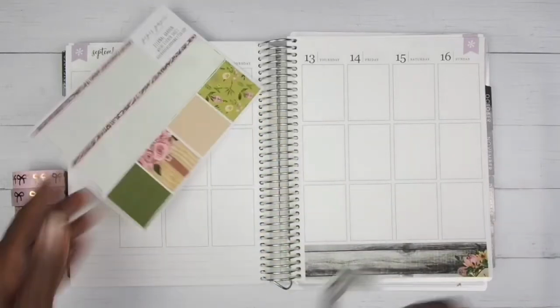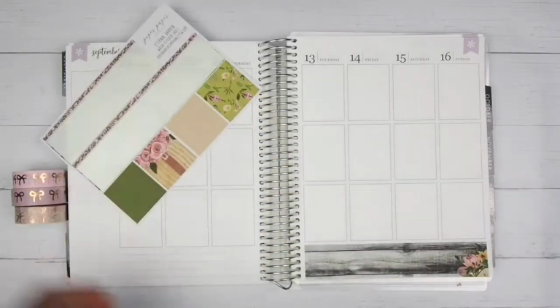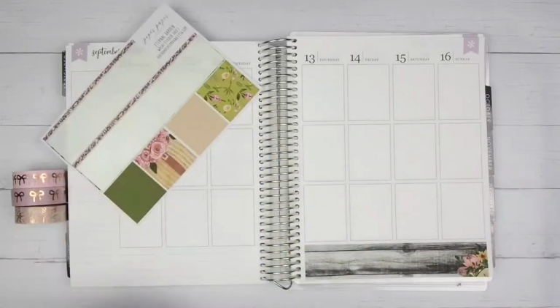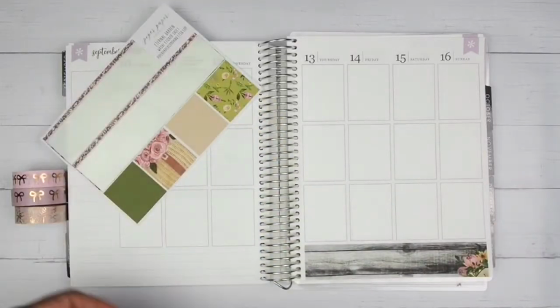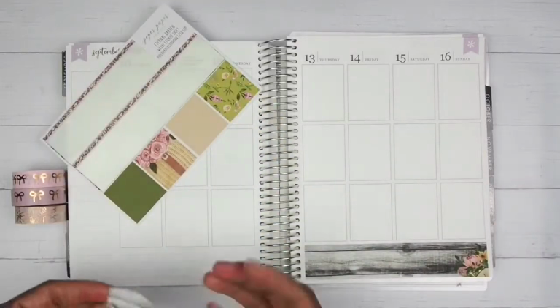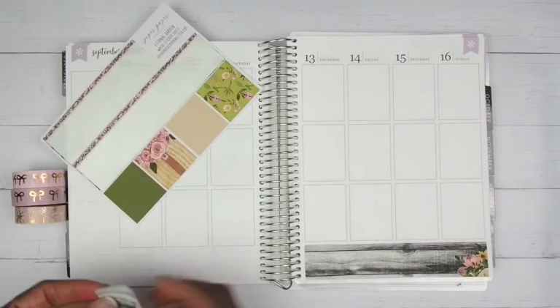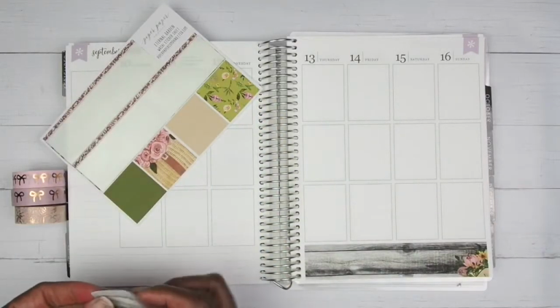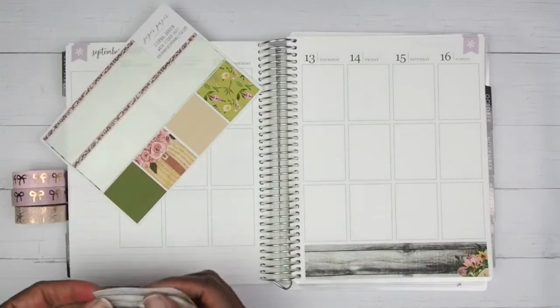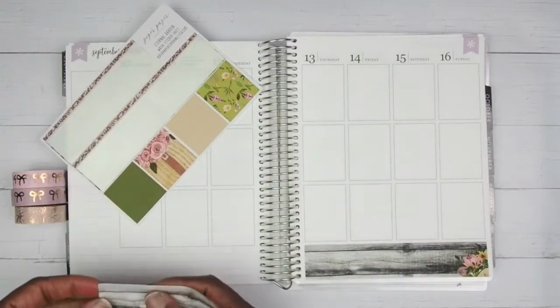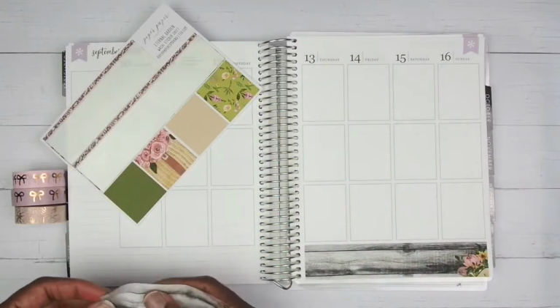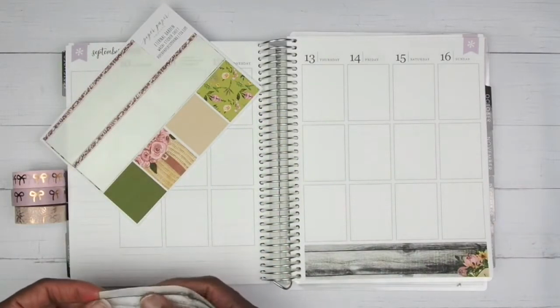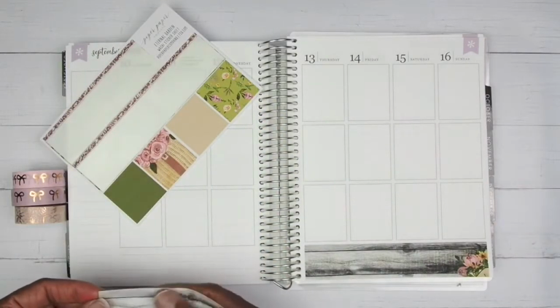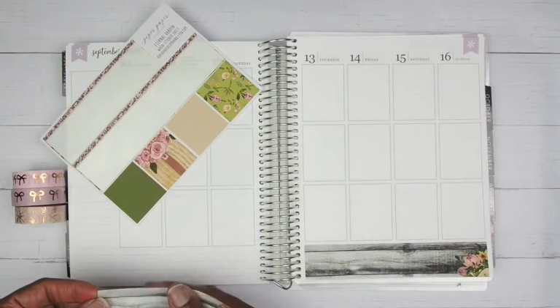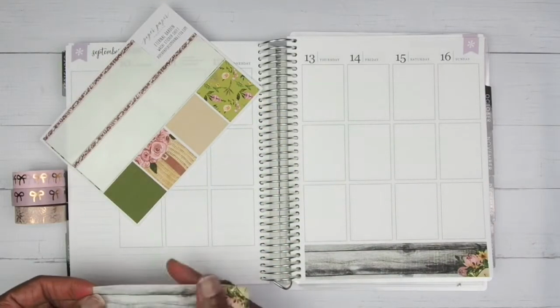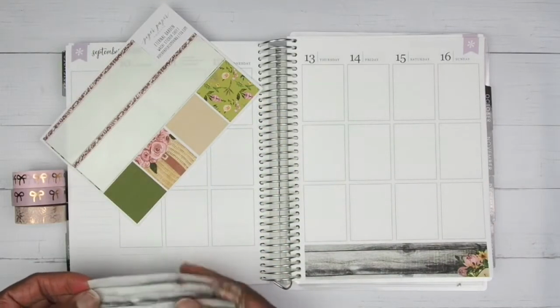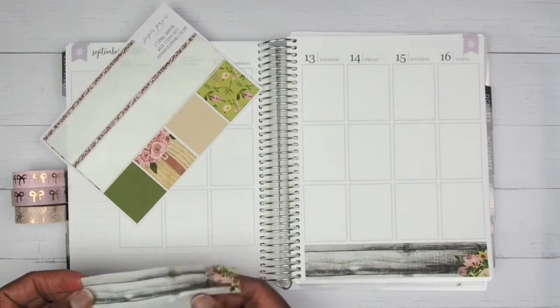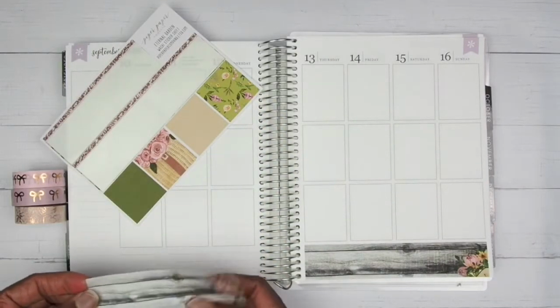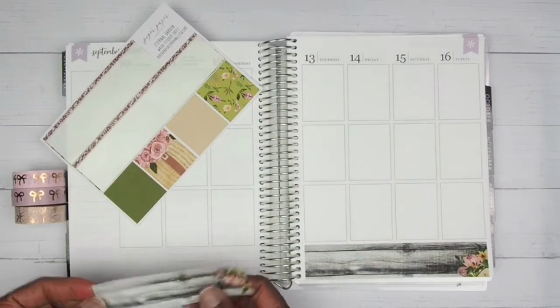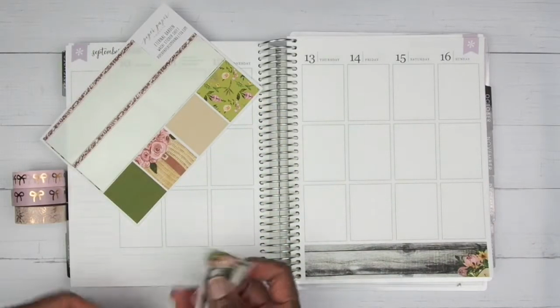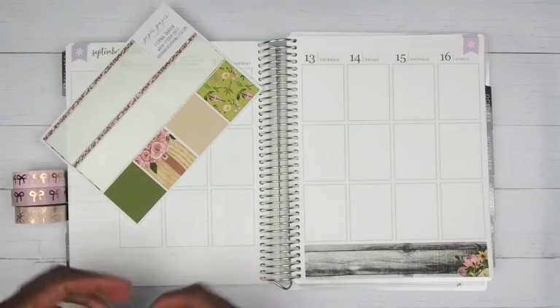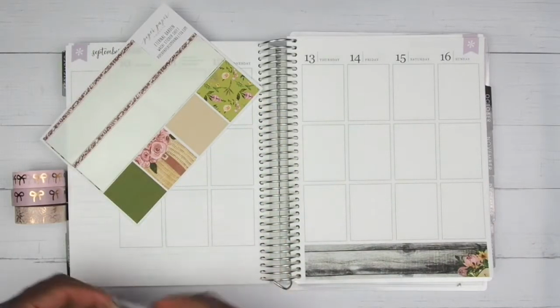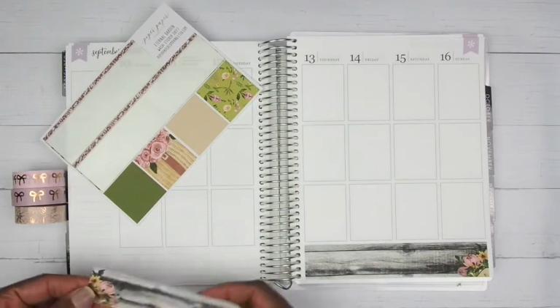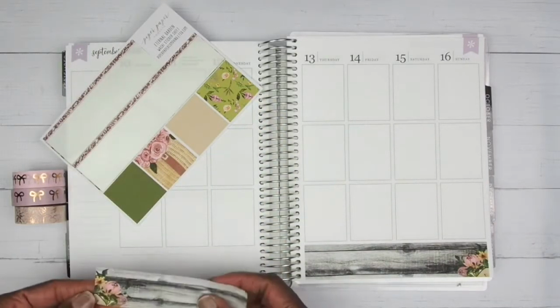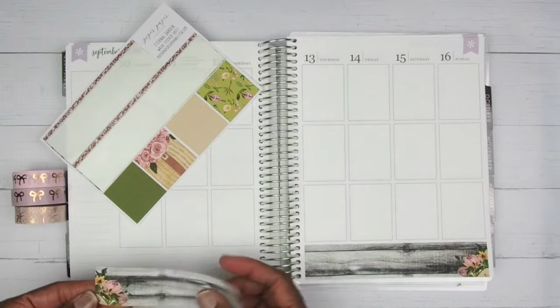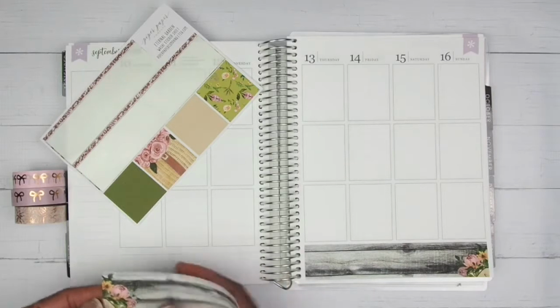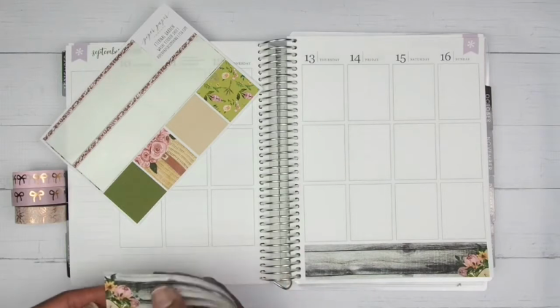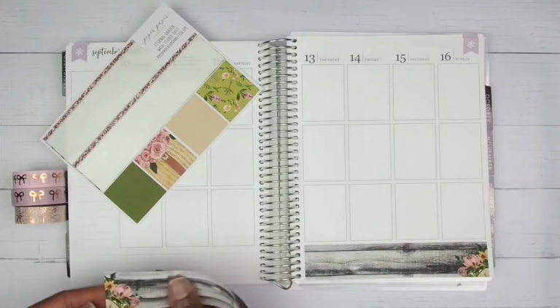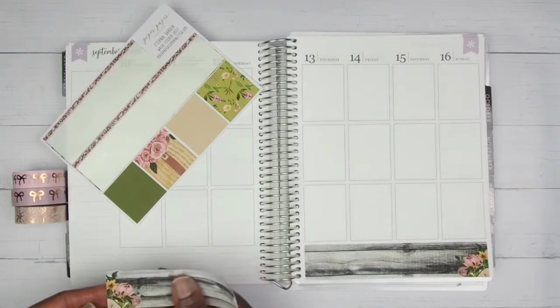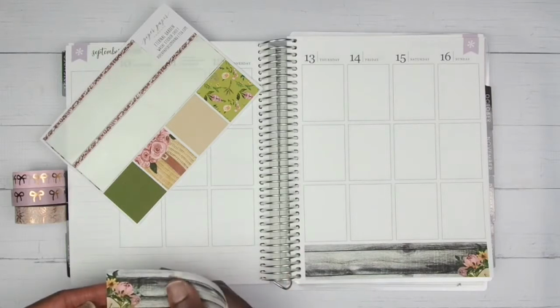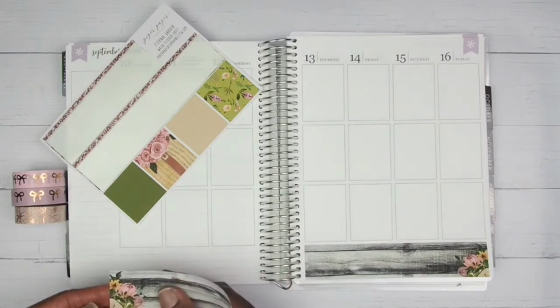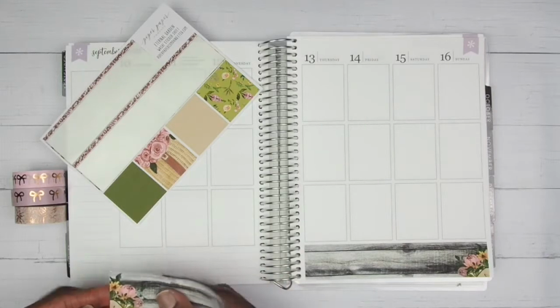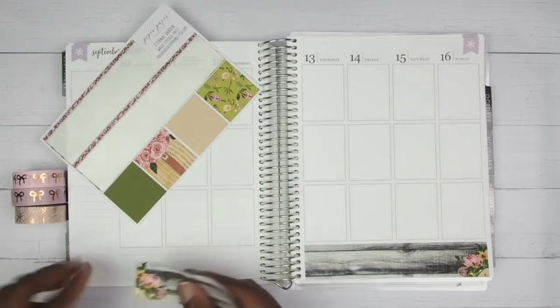Let's see if we can get this piece down over here straight. I think I'm gonna place it this way.